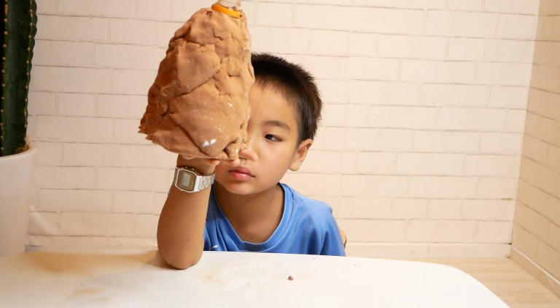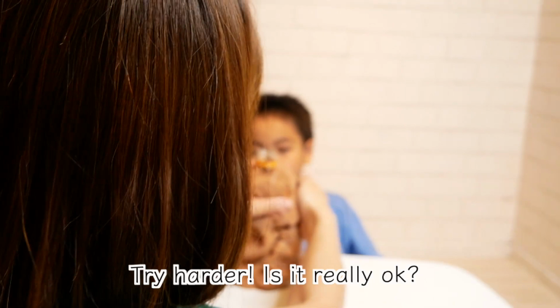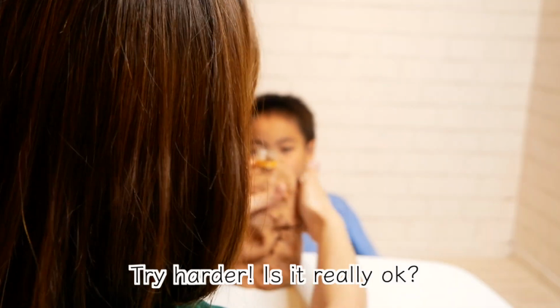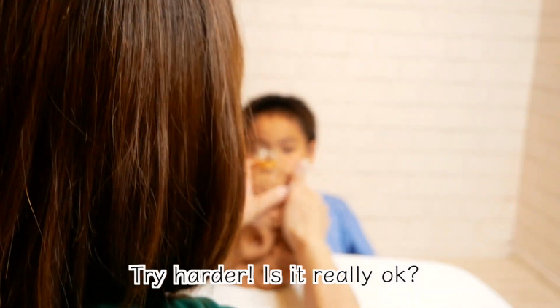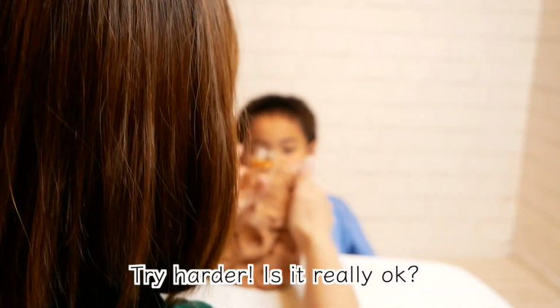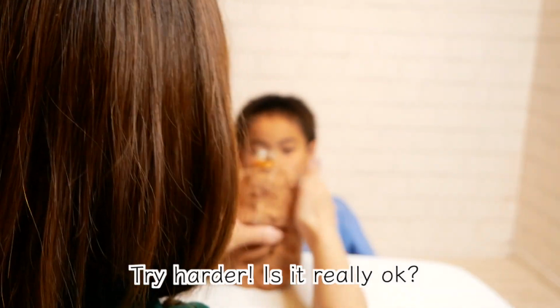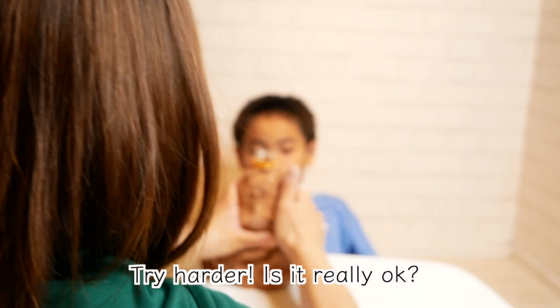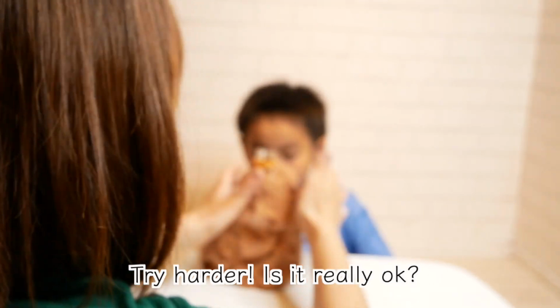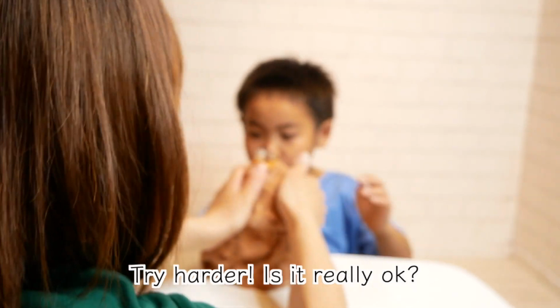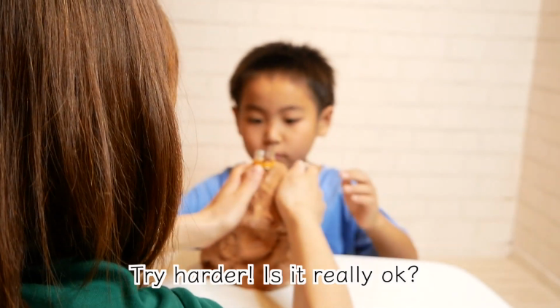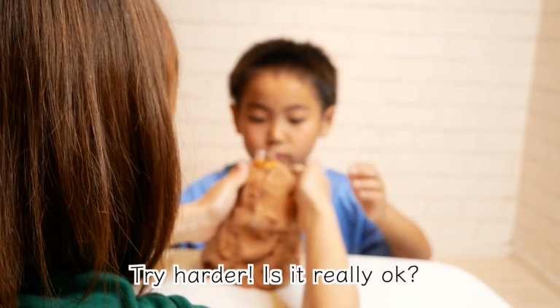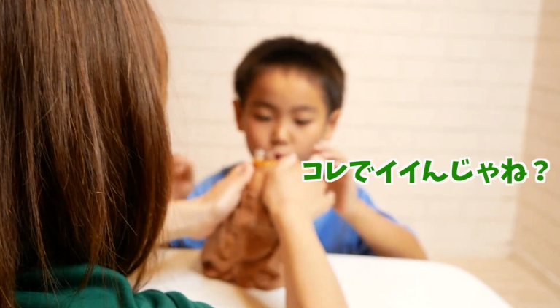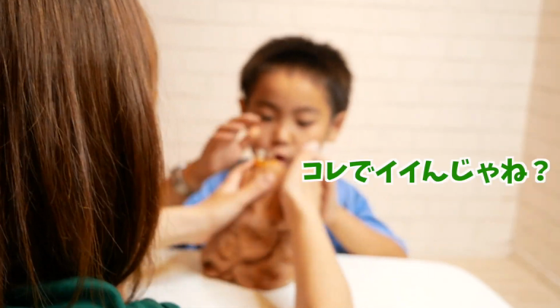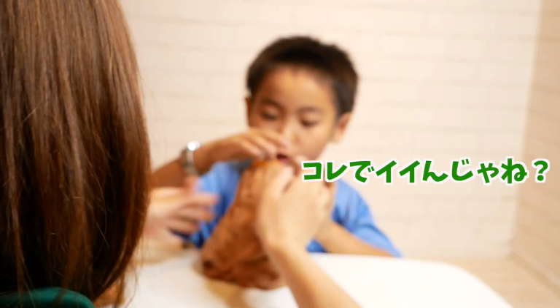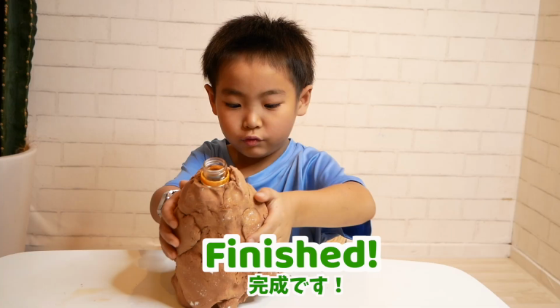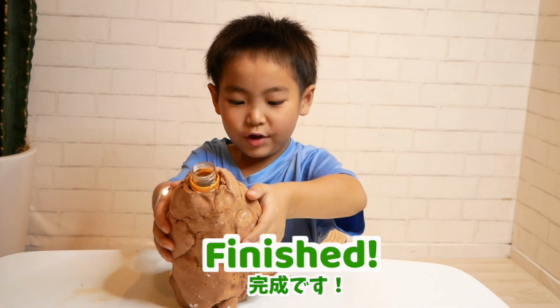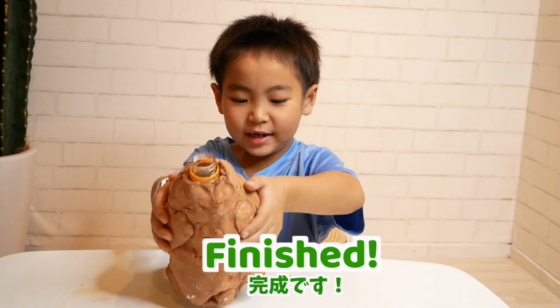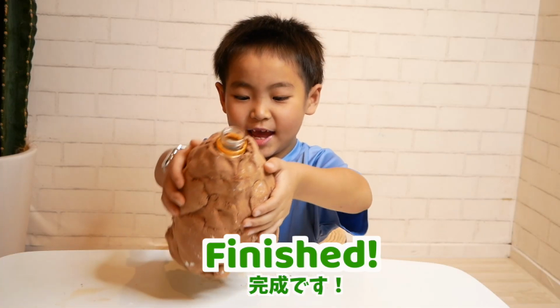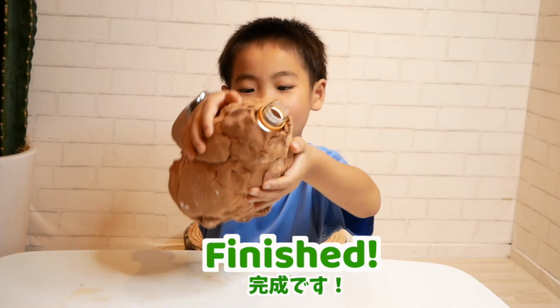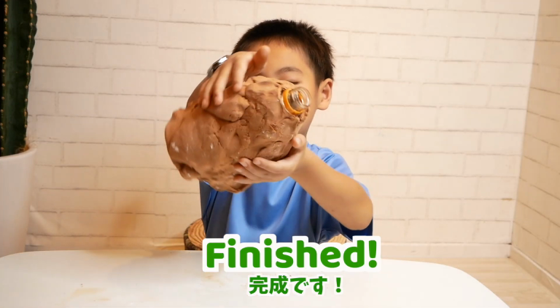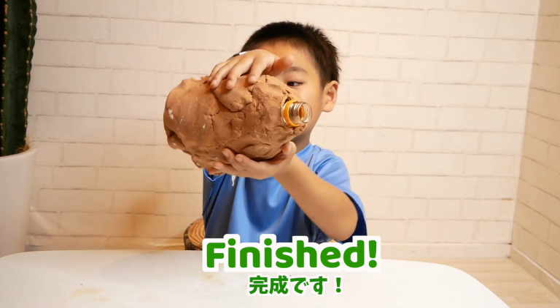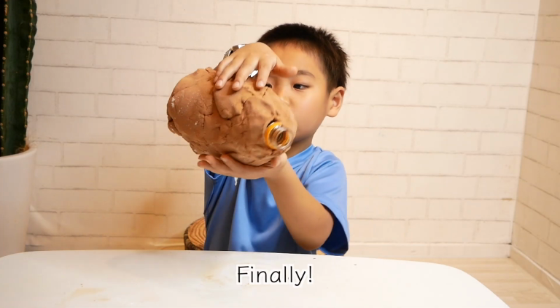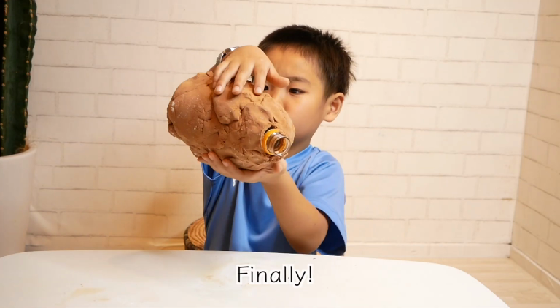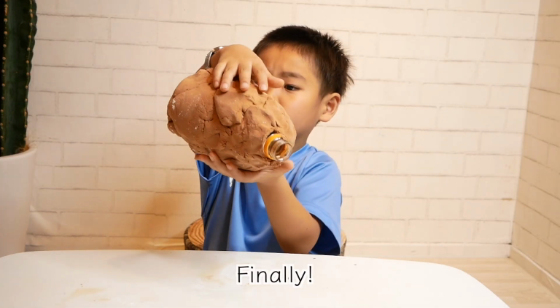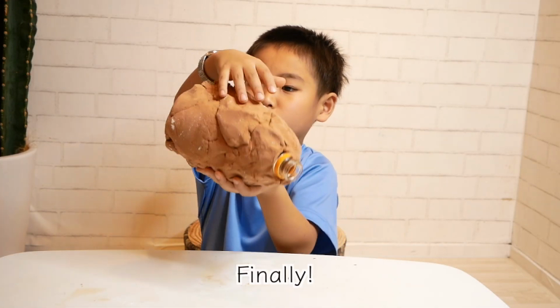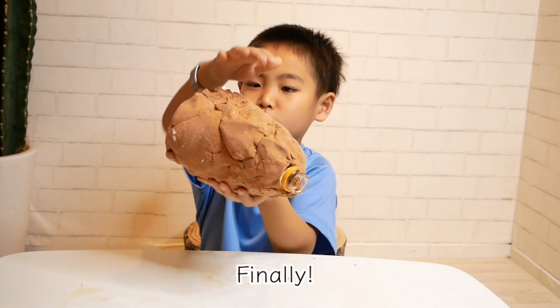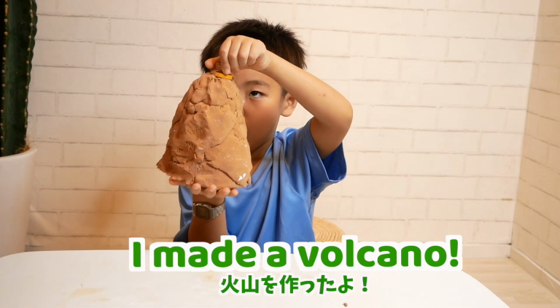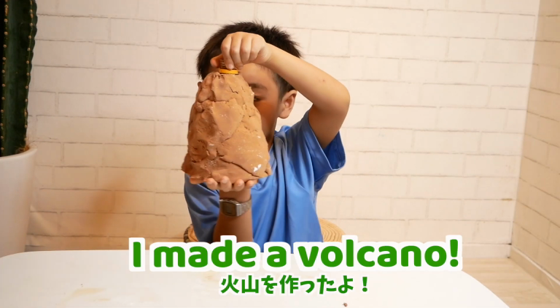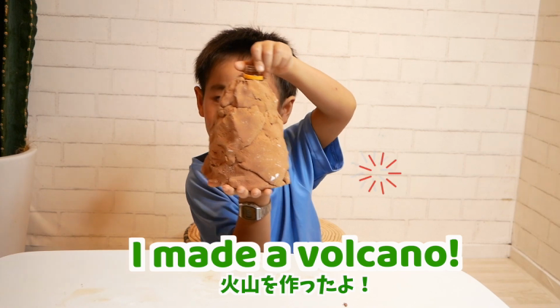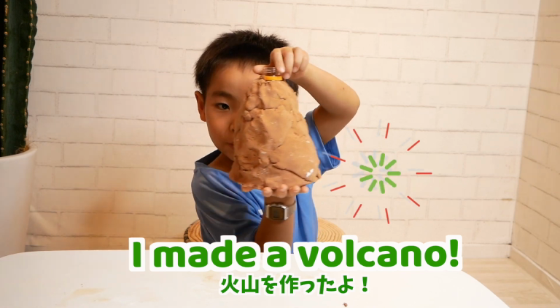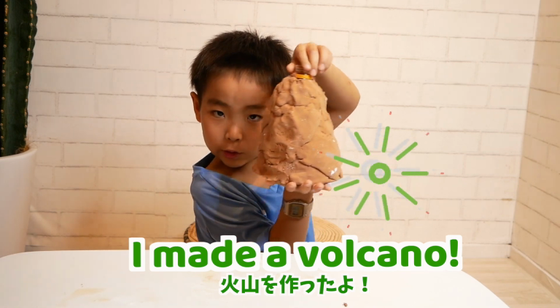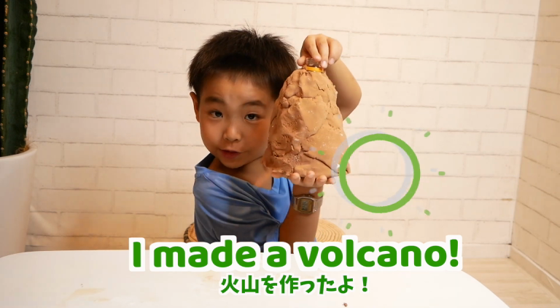Try harder! Is it really okay? It's really good! Finish! Finally! I made a volcano!